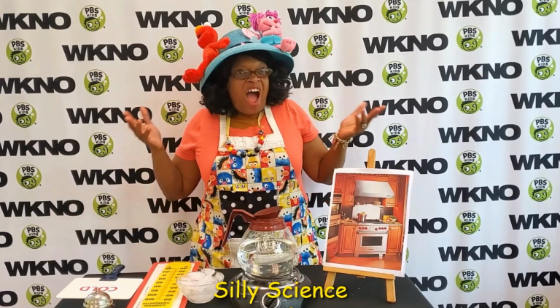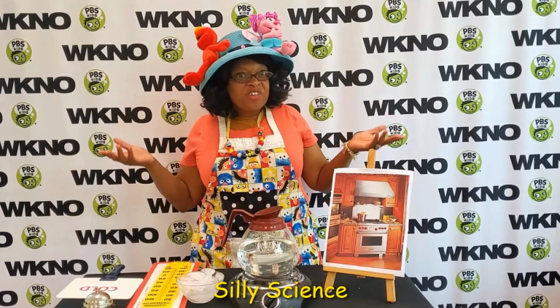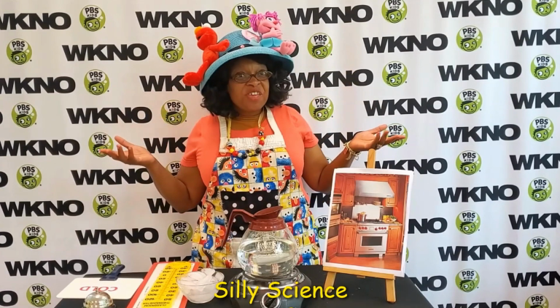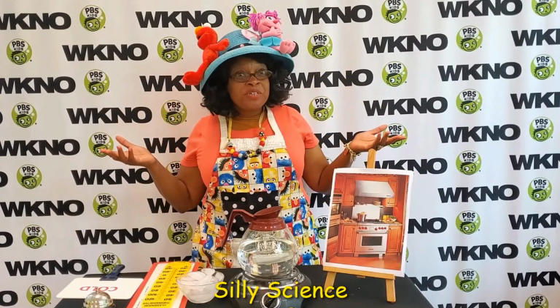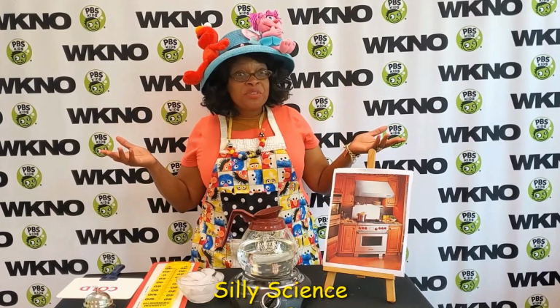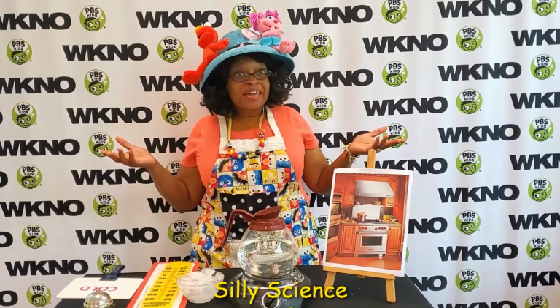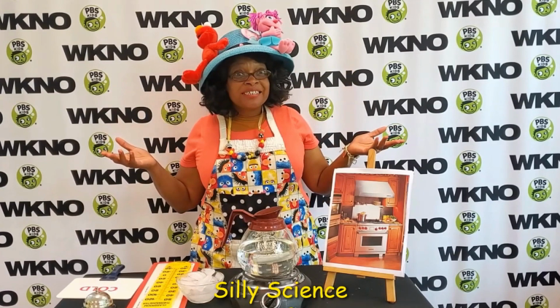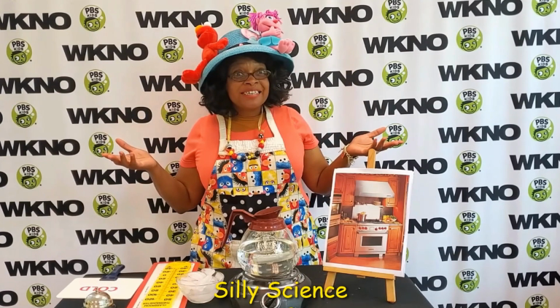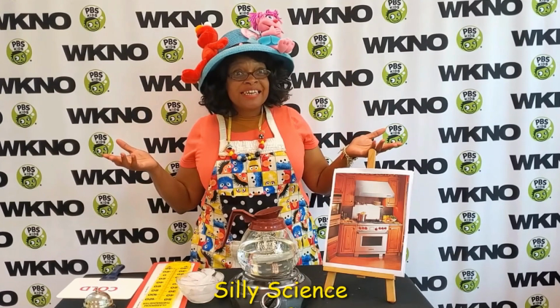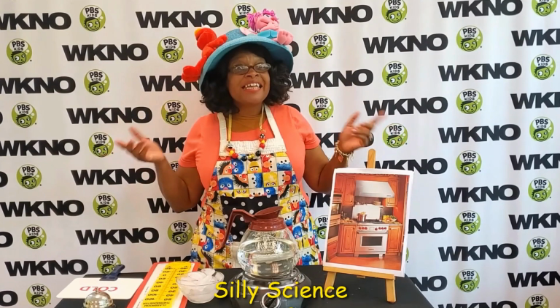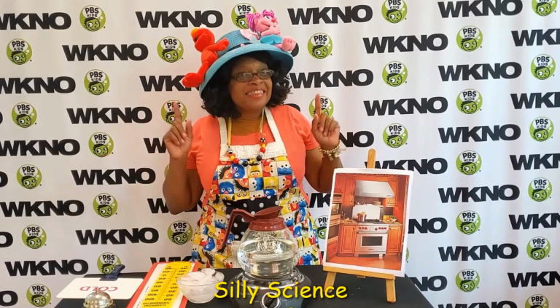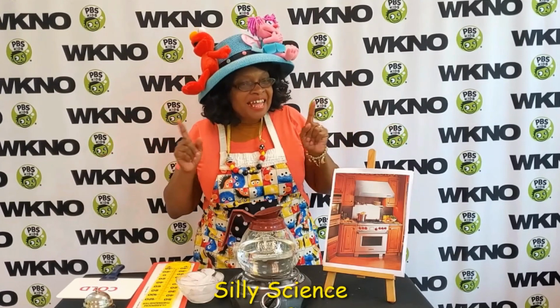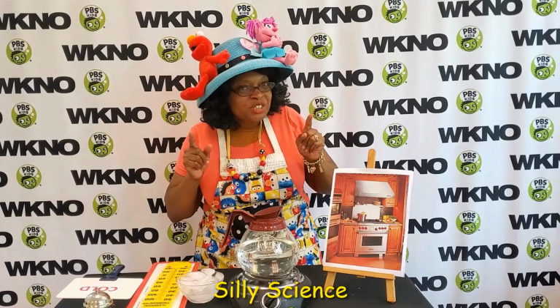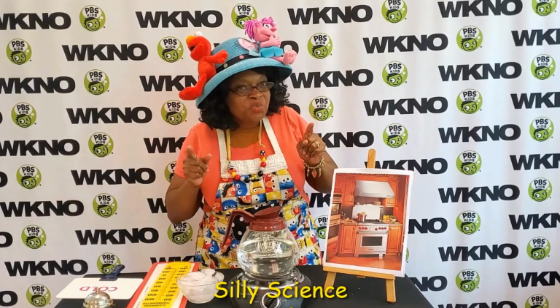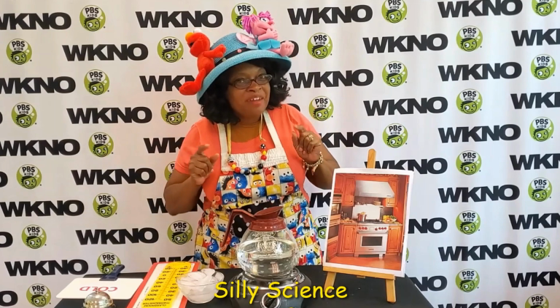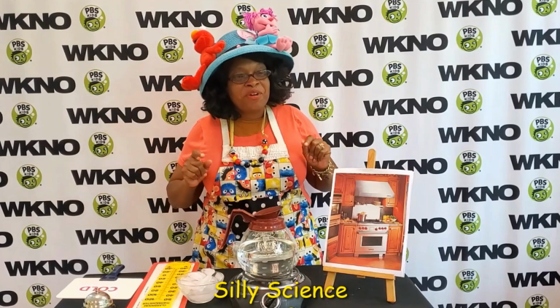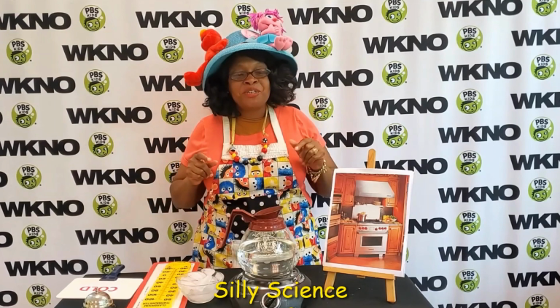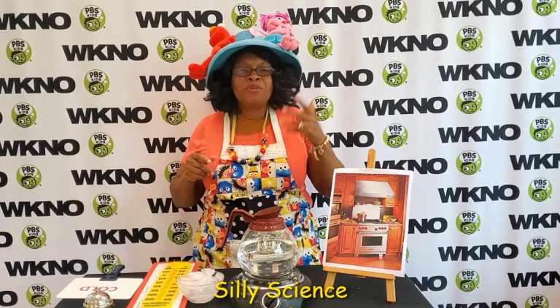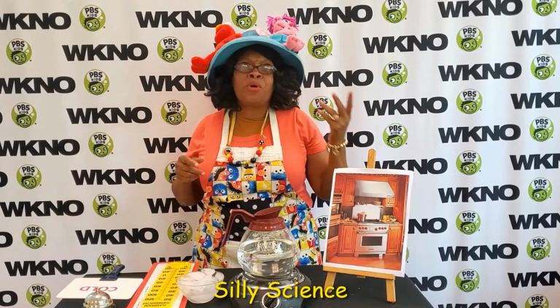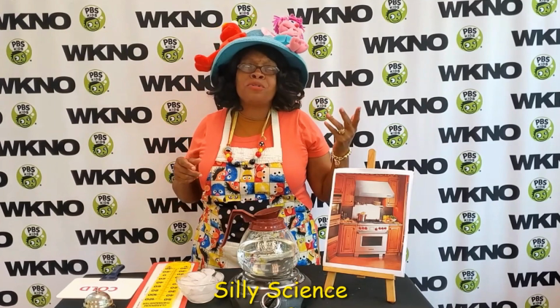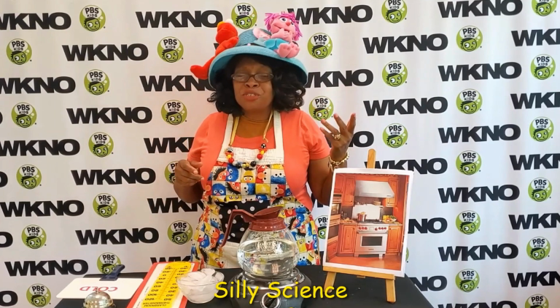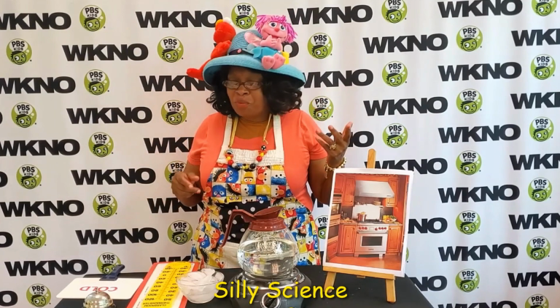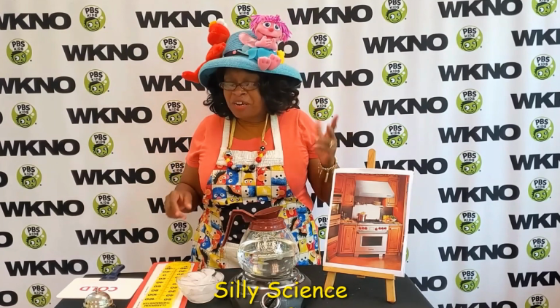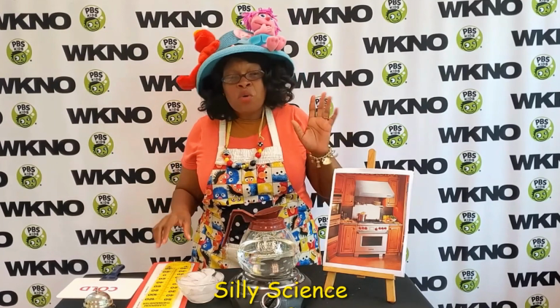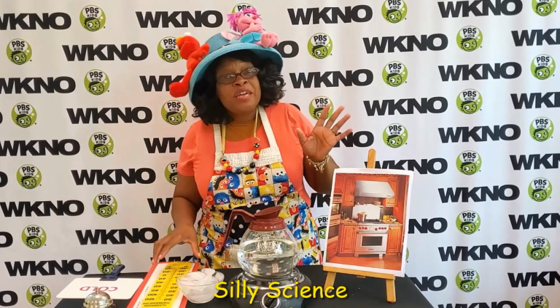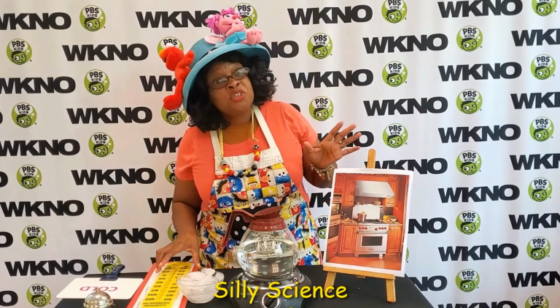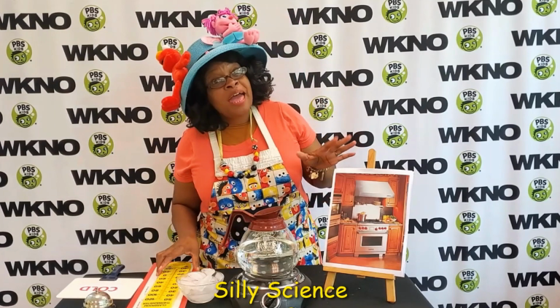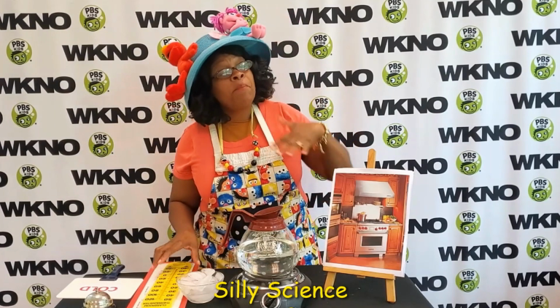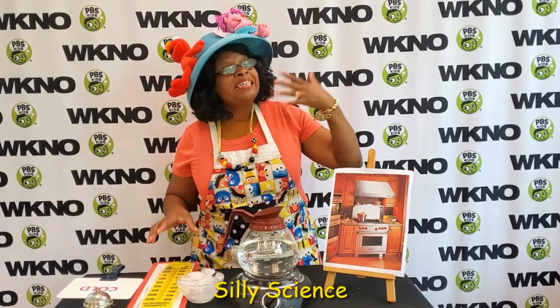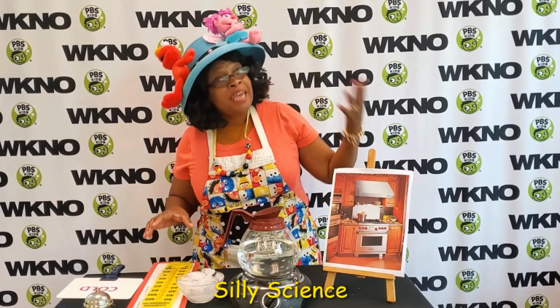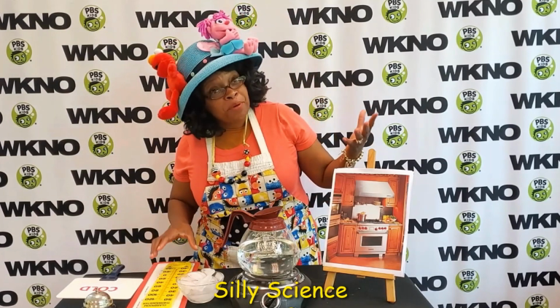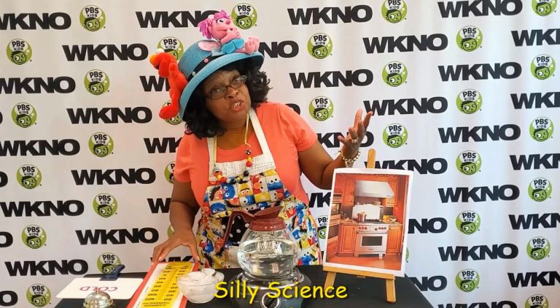How do you think we do that? That's right, boys and girls, you're also smart. We do that by temperature.